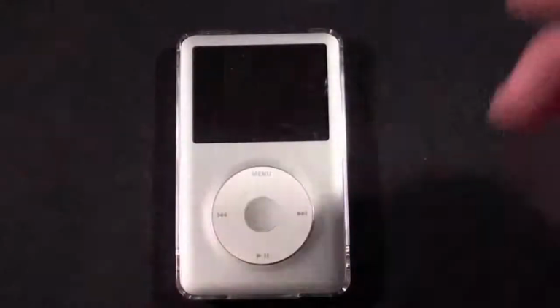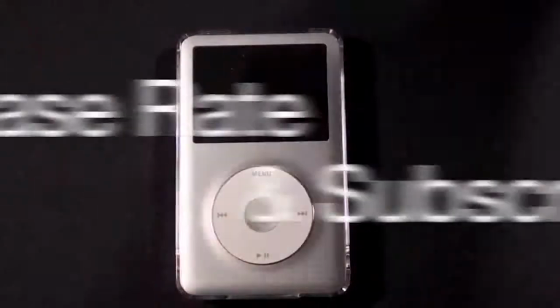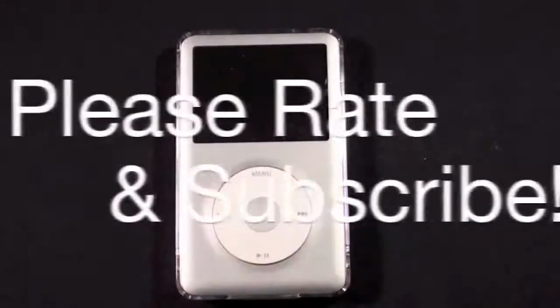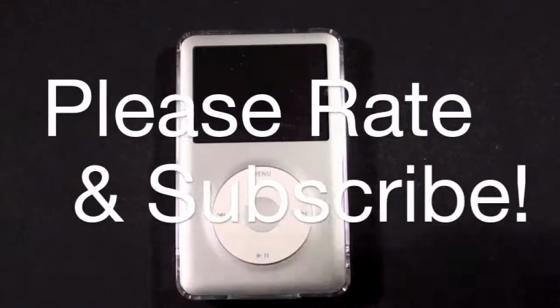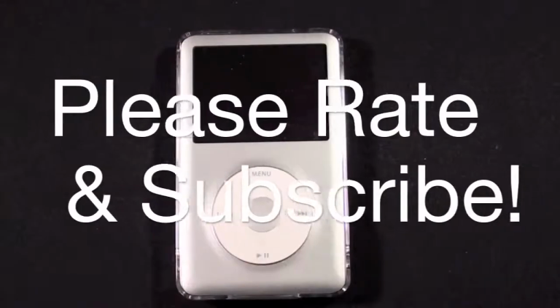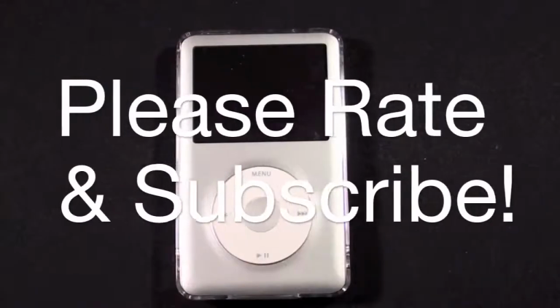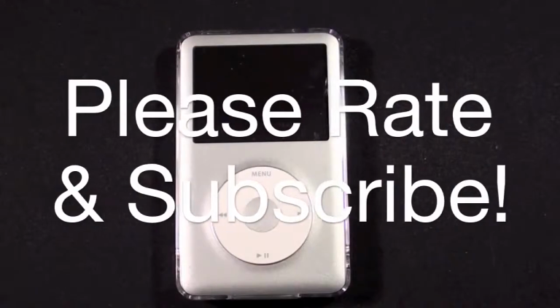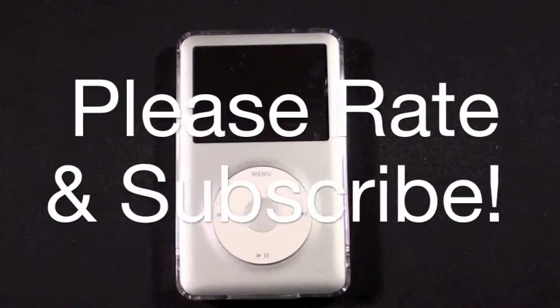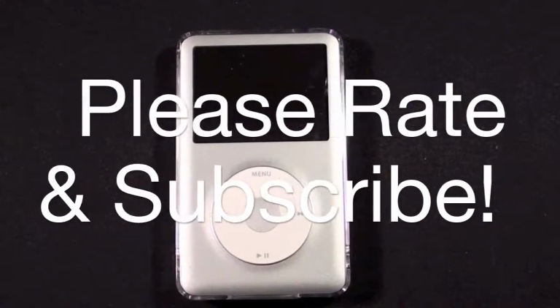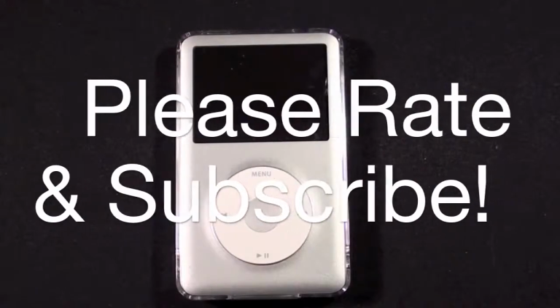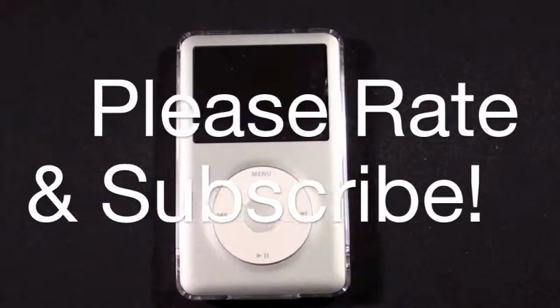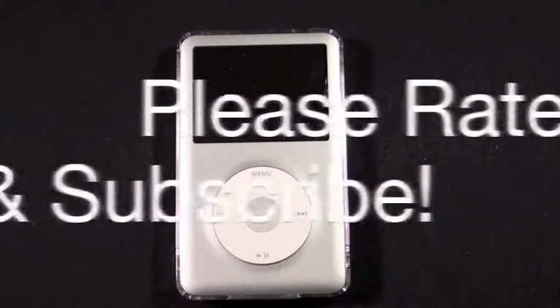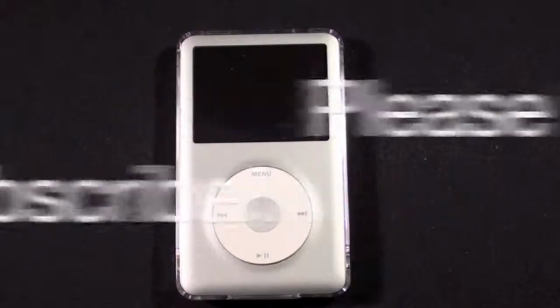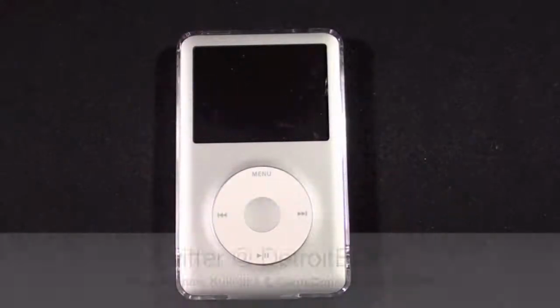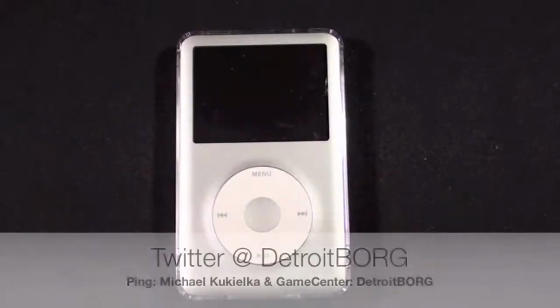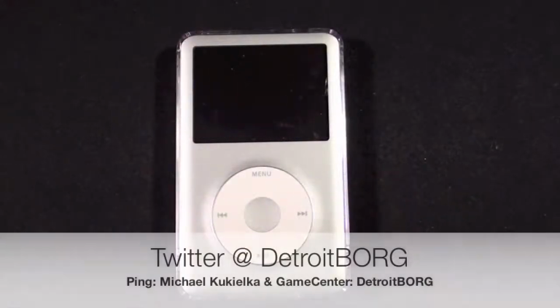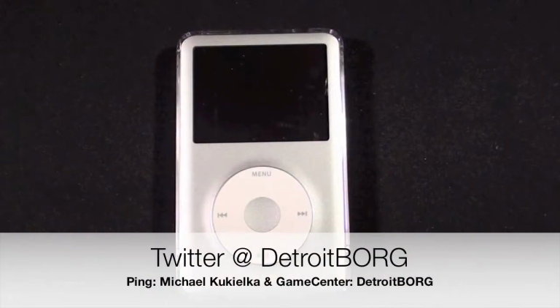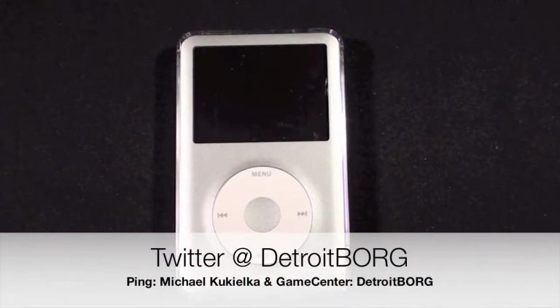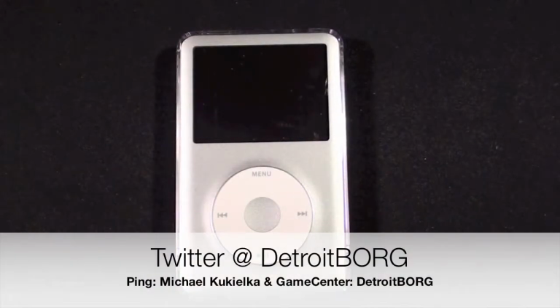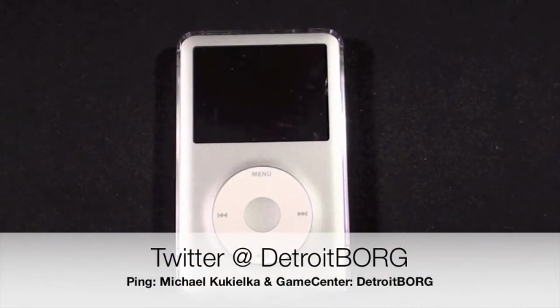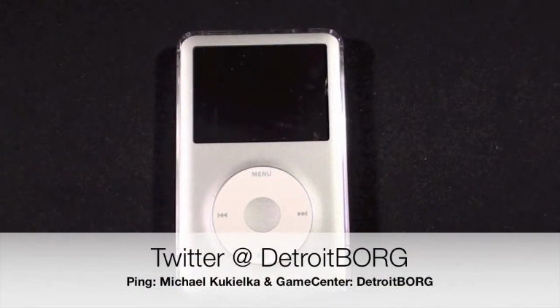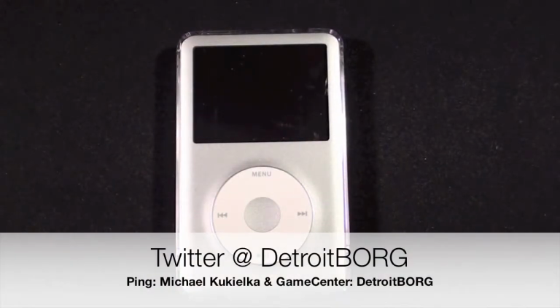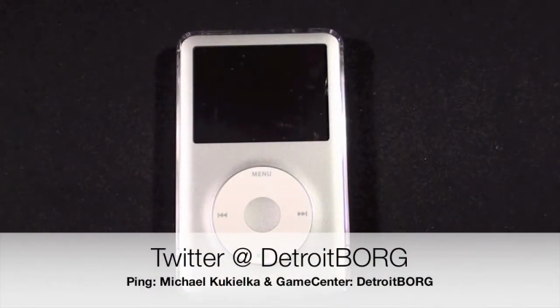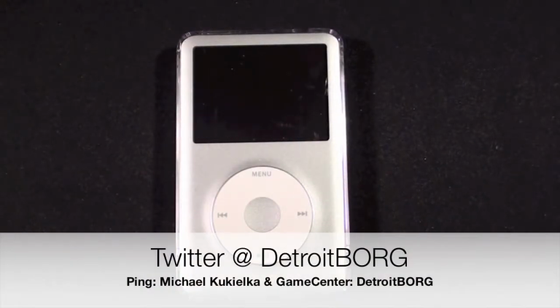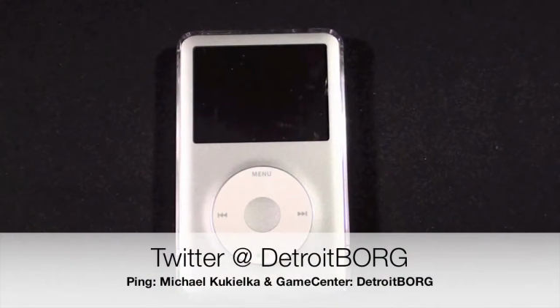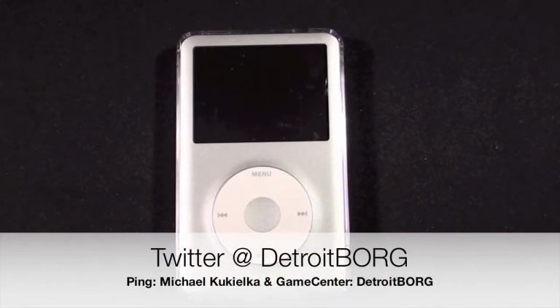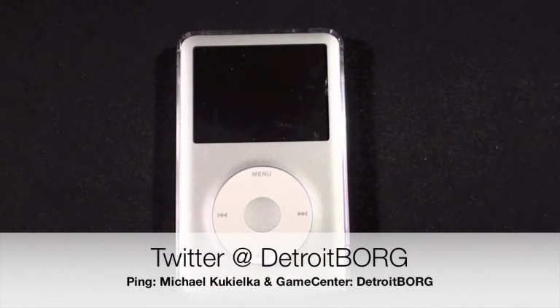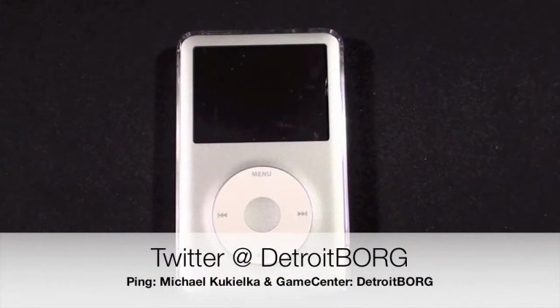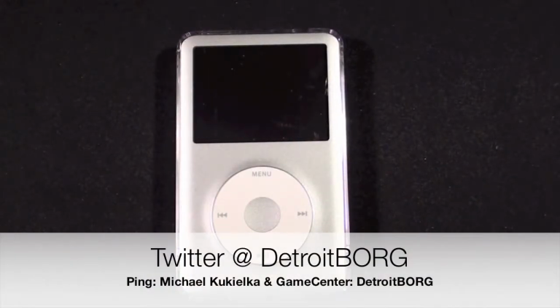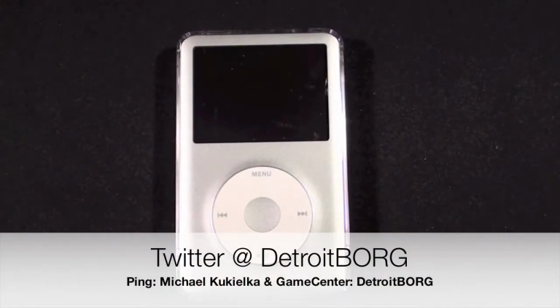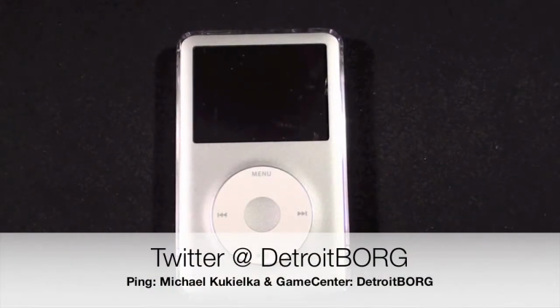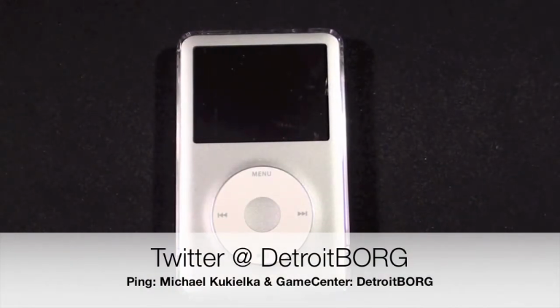So there you go guys, that's a look at the SwitchEasy Capsule Classic. This is Detroit Borg — thanks for watching.